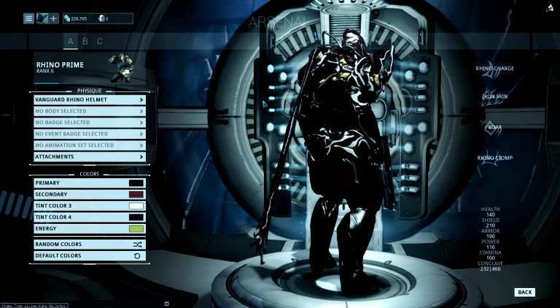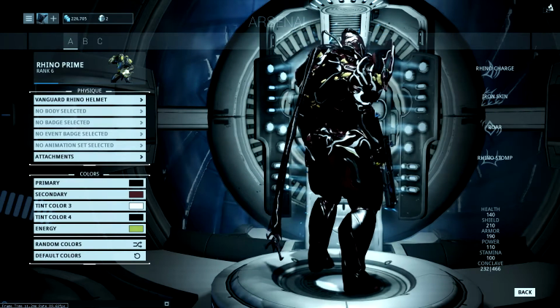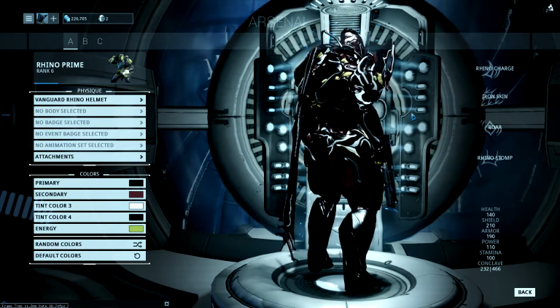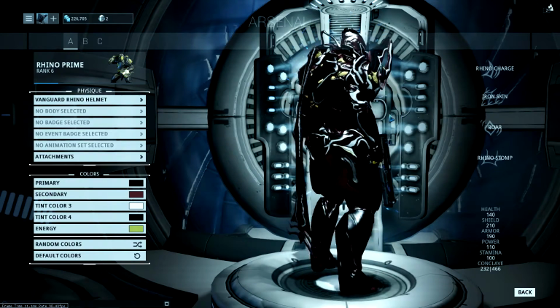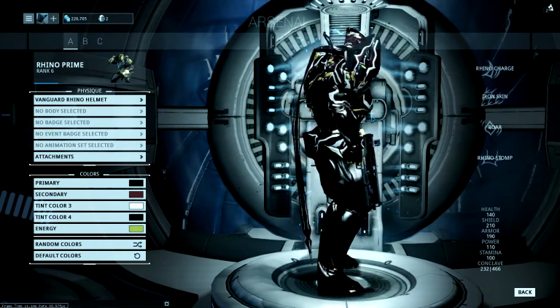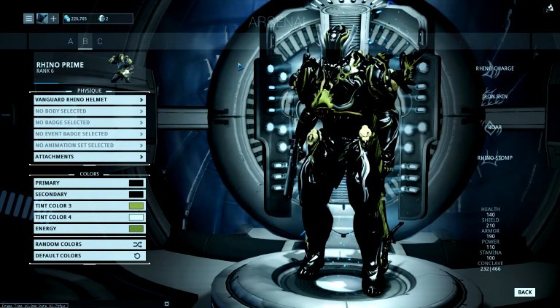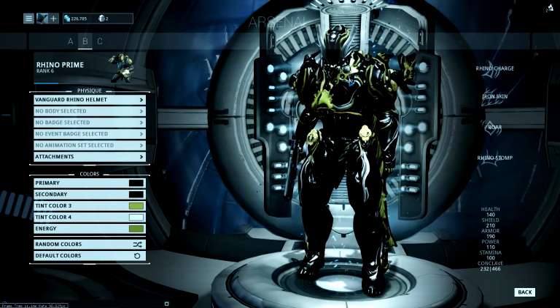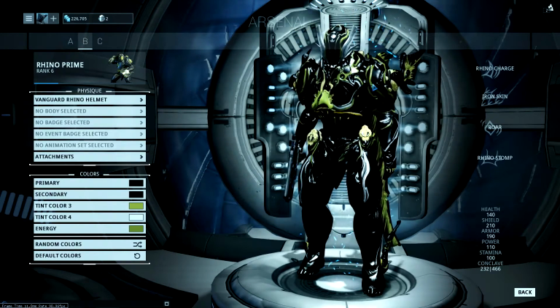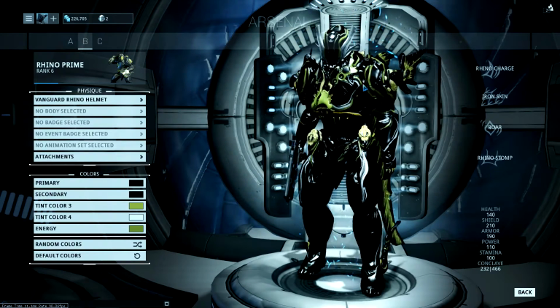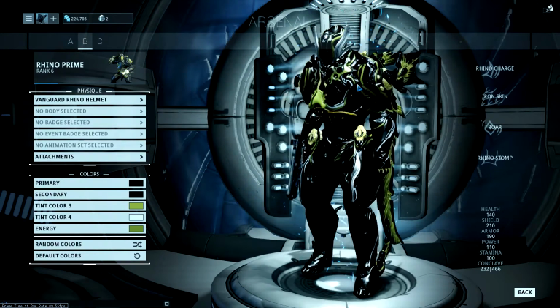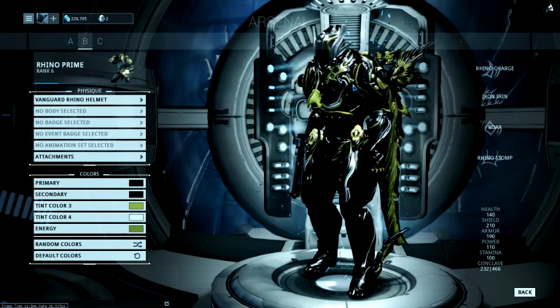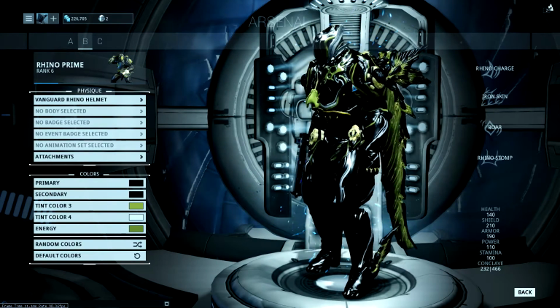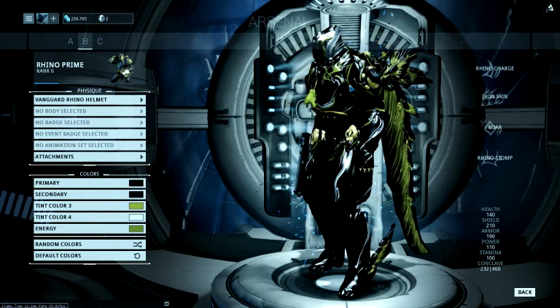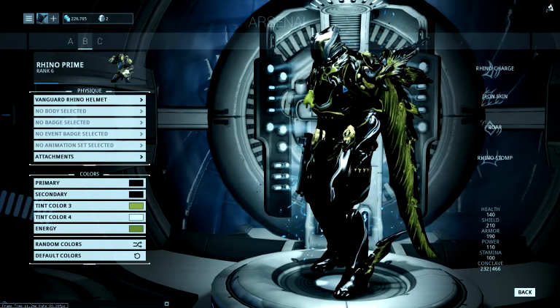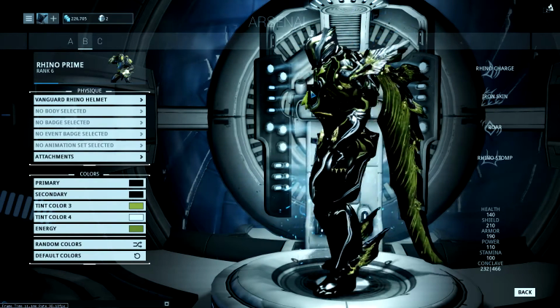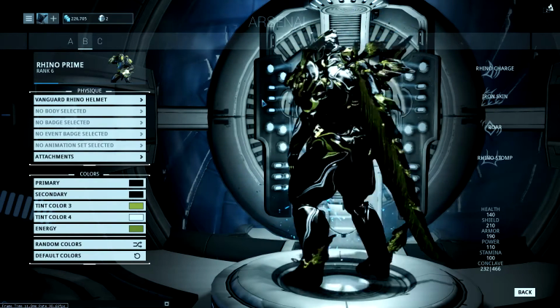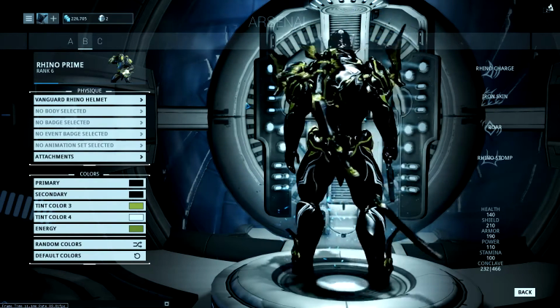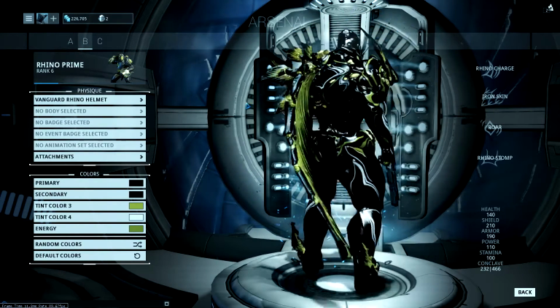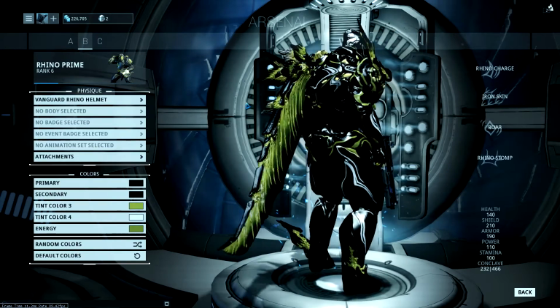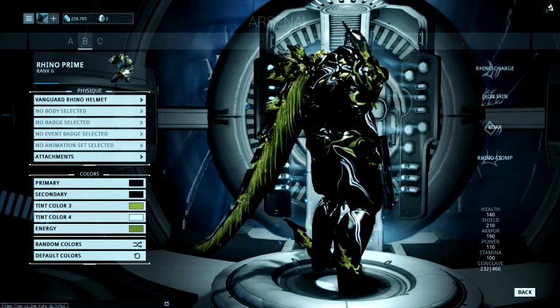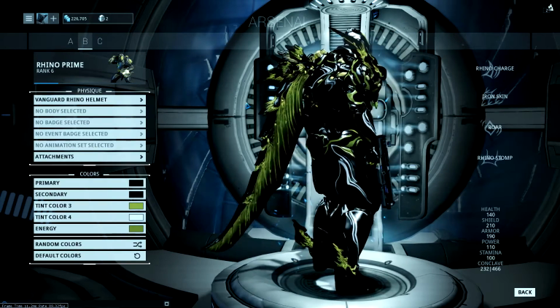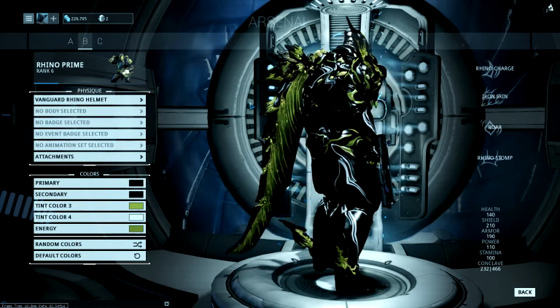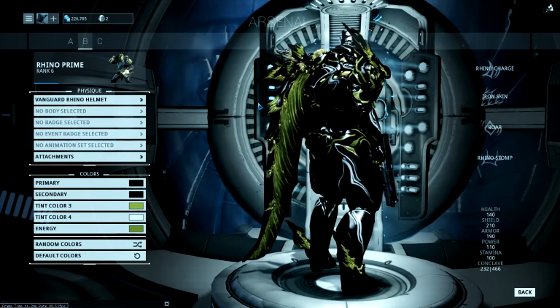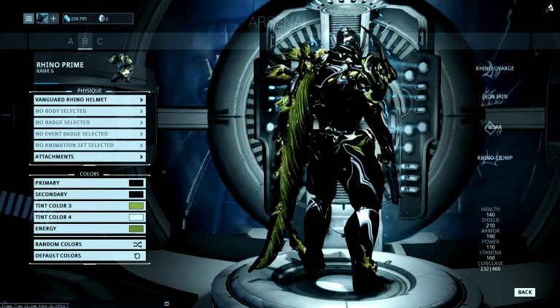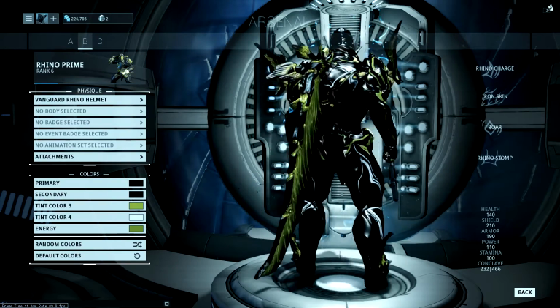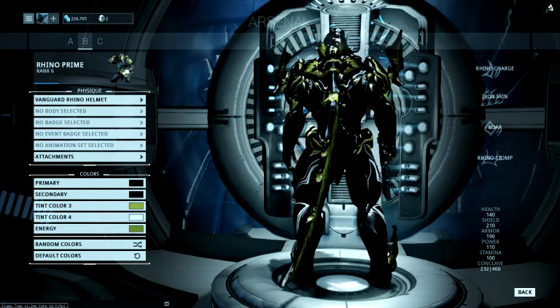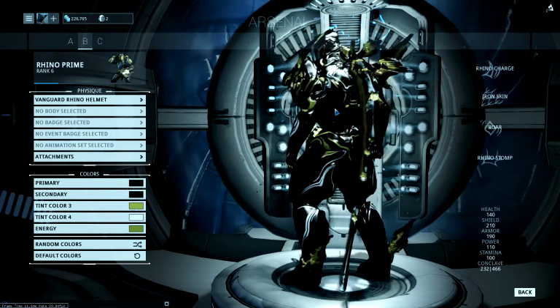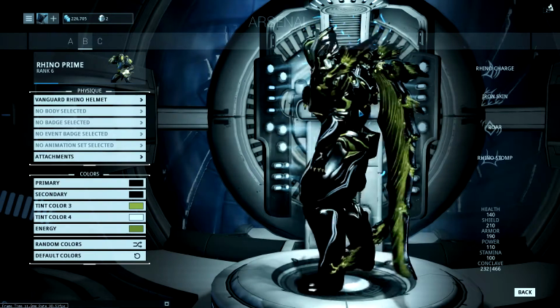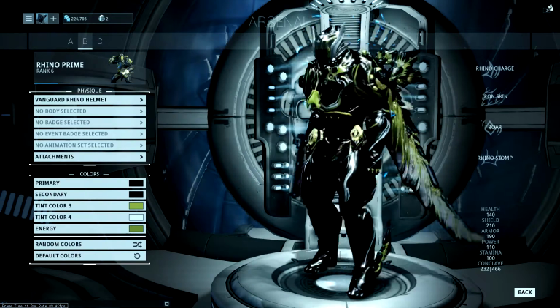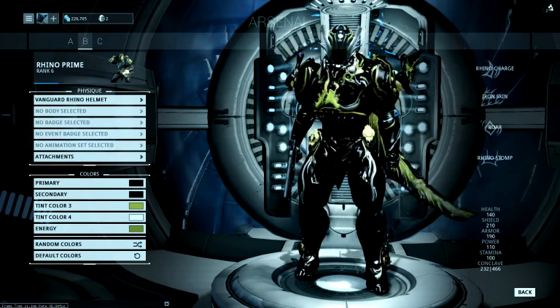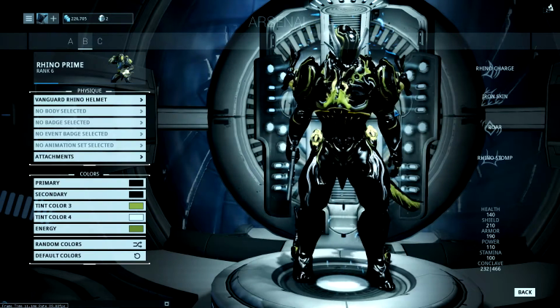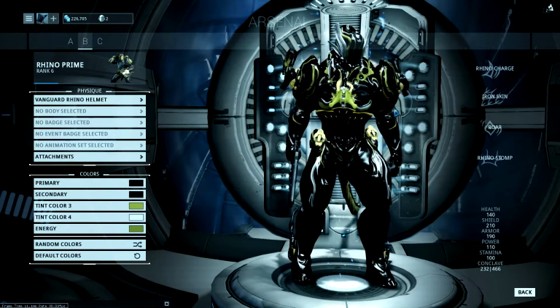This next one is my main colour skin with black, white and gold. Personally I think this is the best.